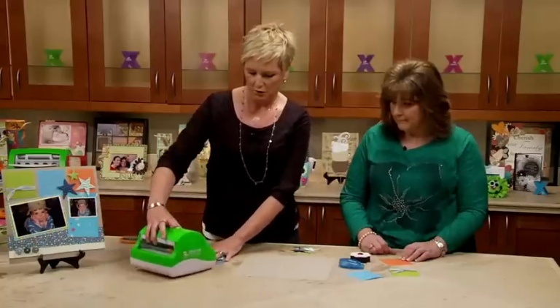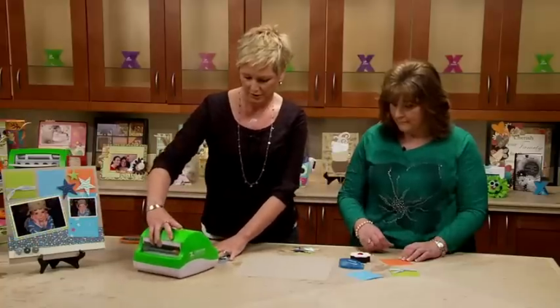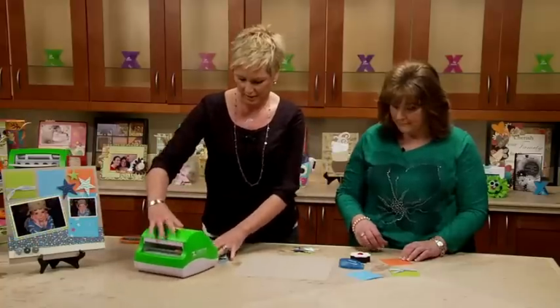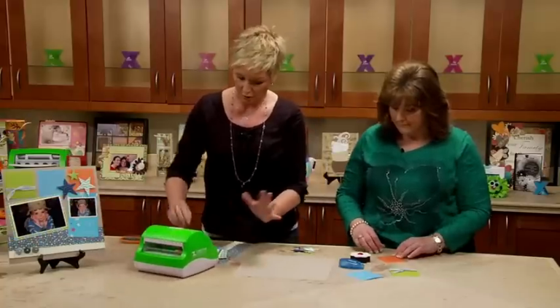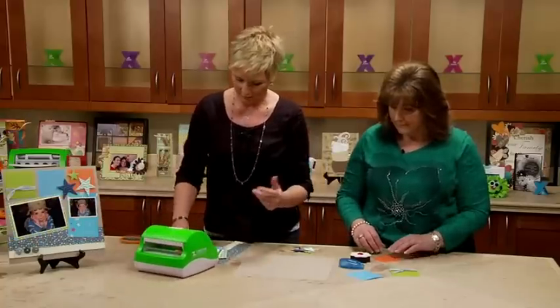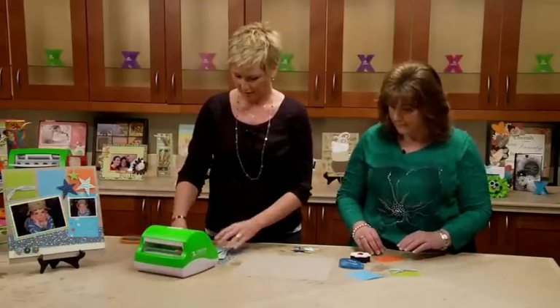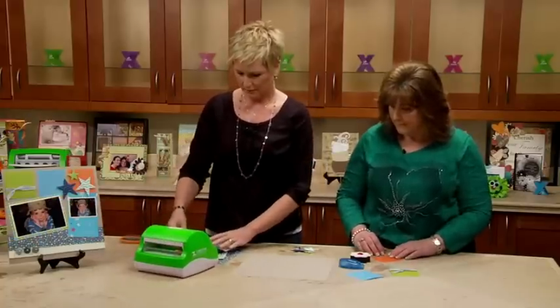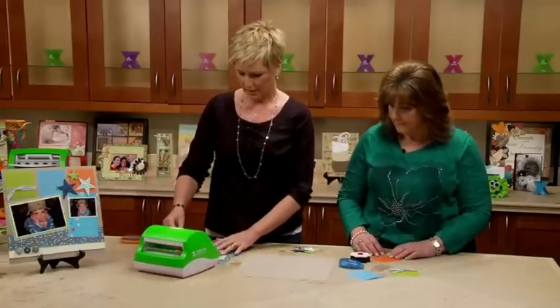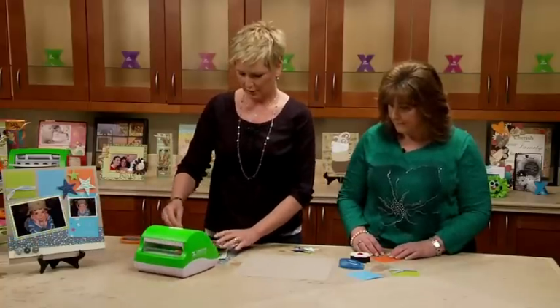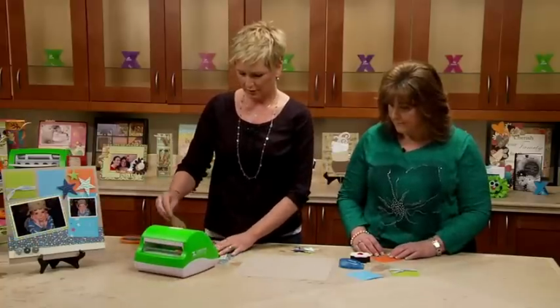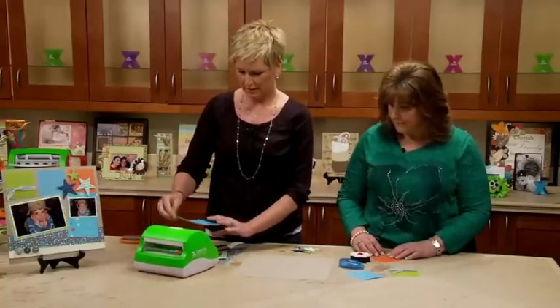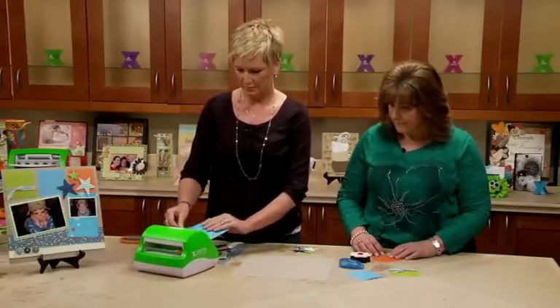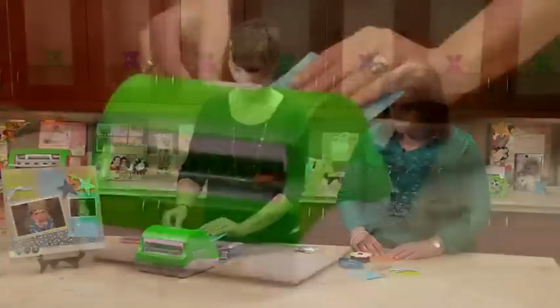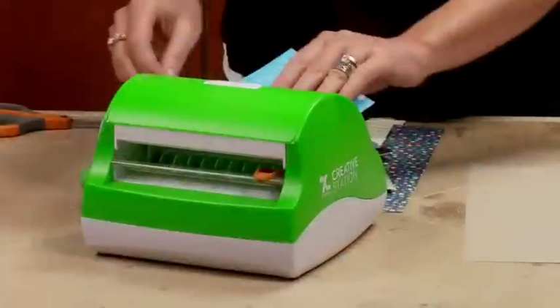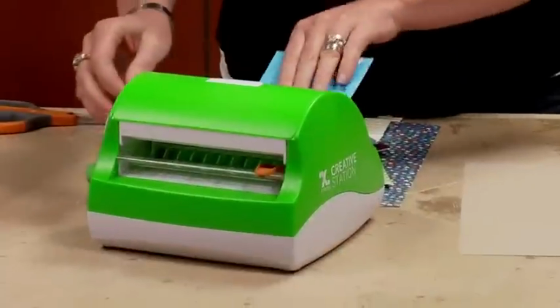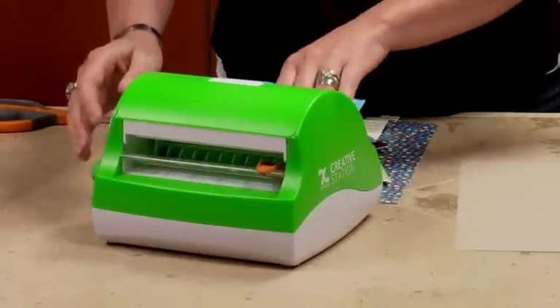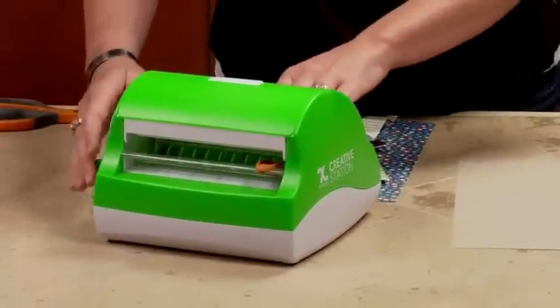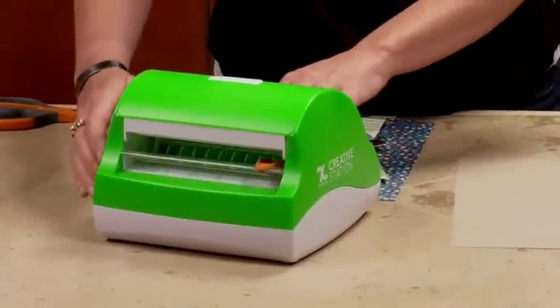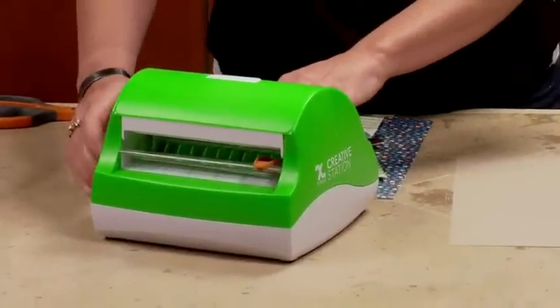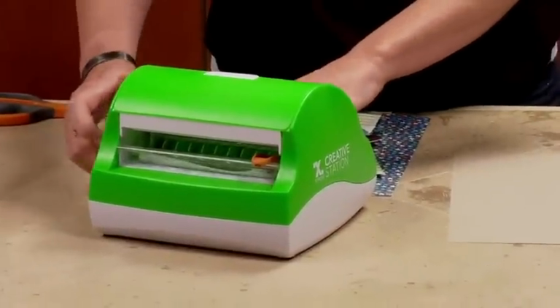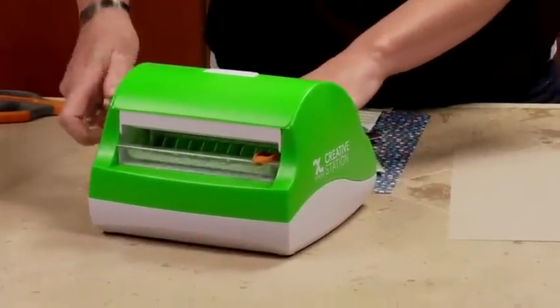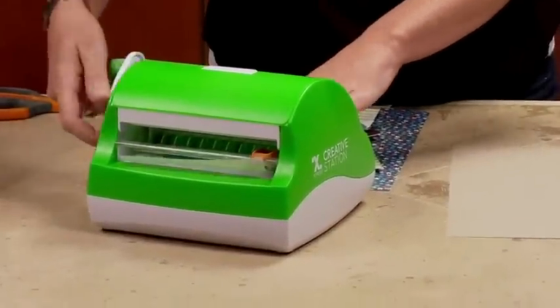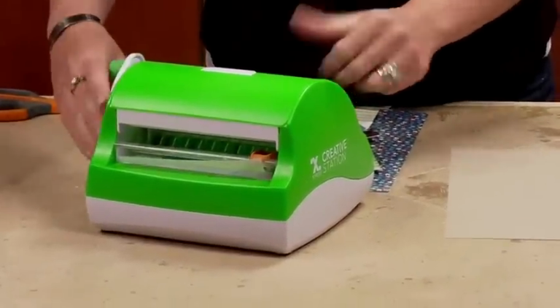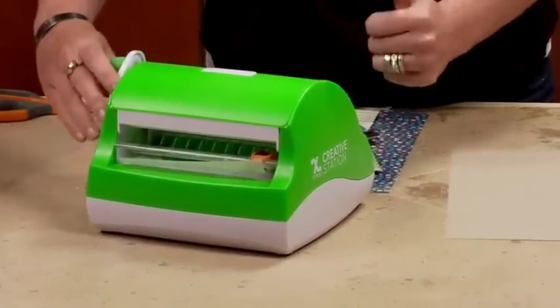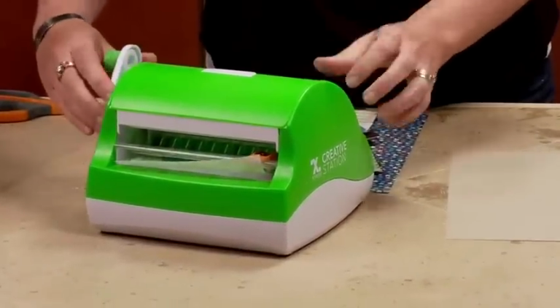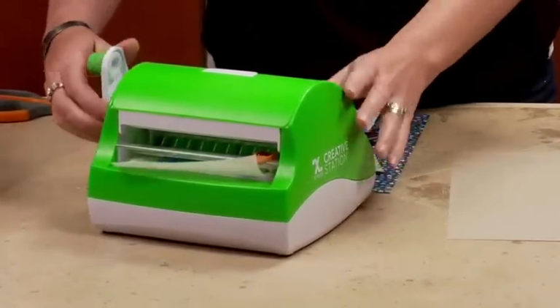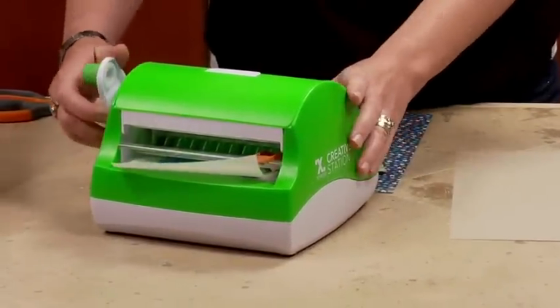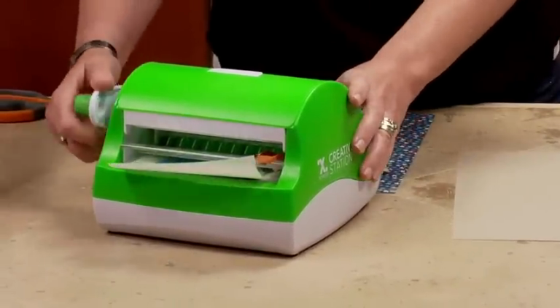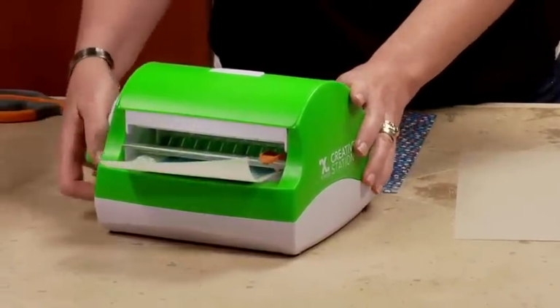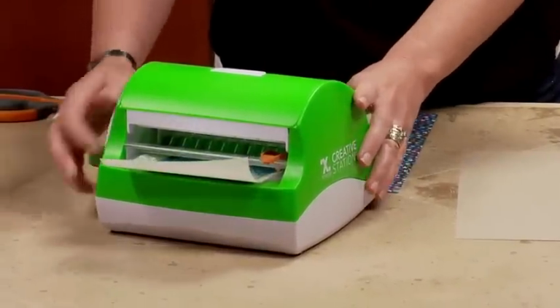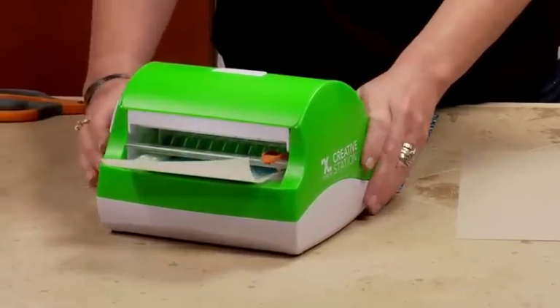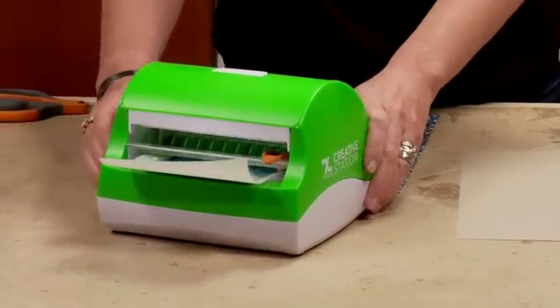I'm just going to insert these items into the machine, and you always want to make sure your pattern is facing up because the adhesive's going on the back.